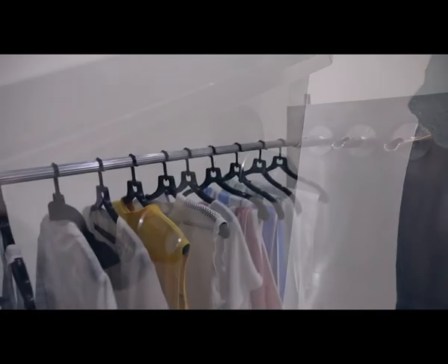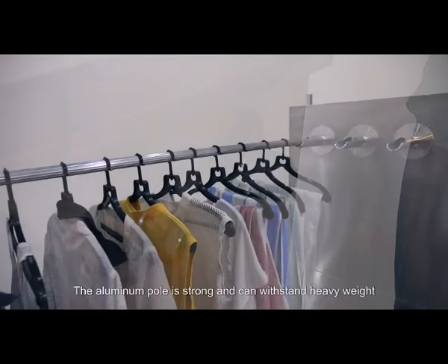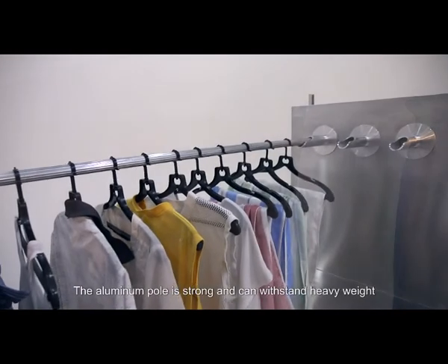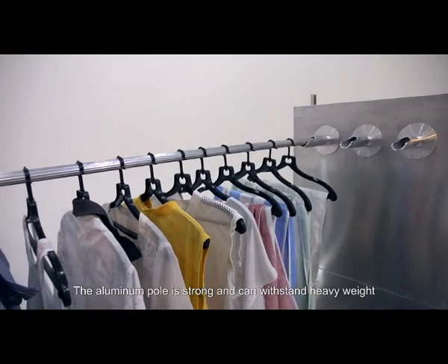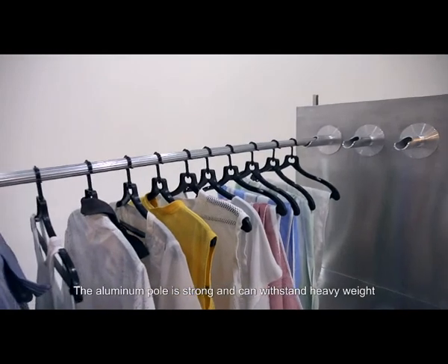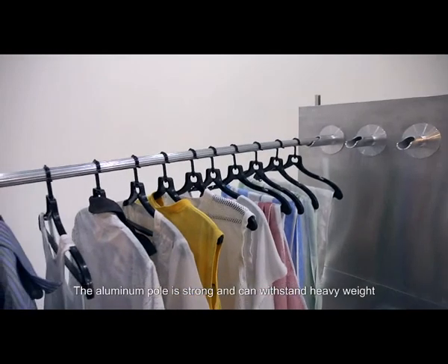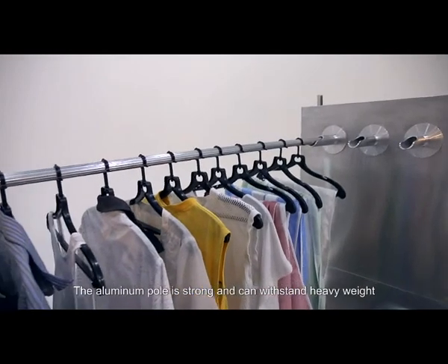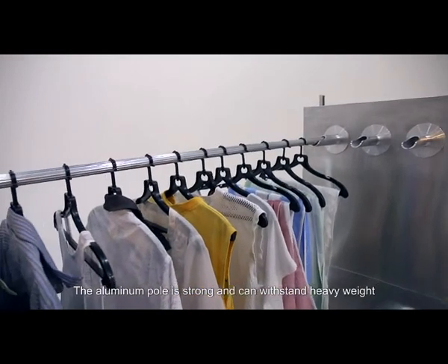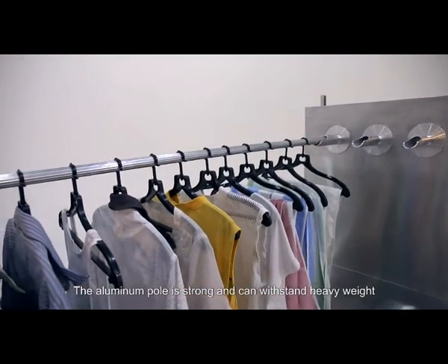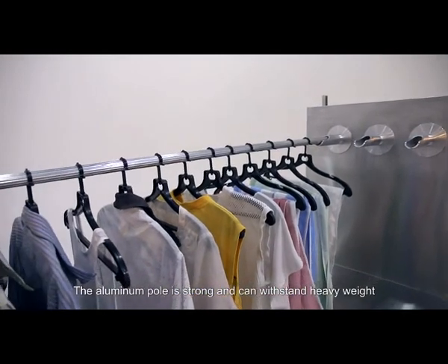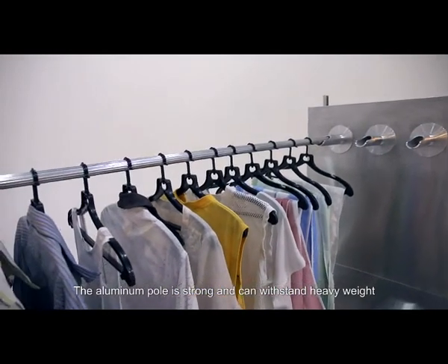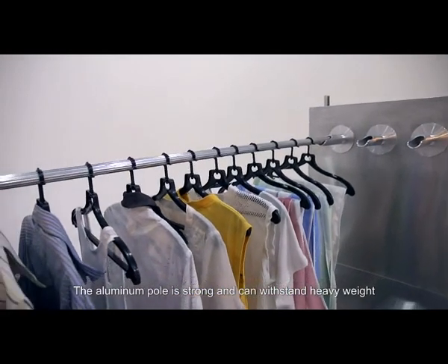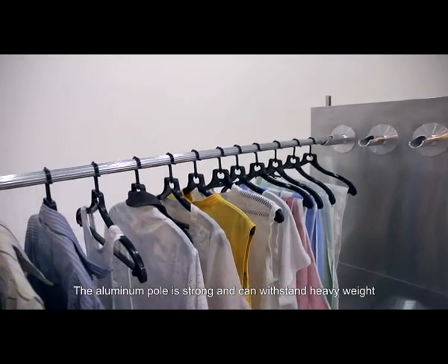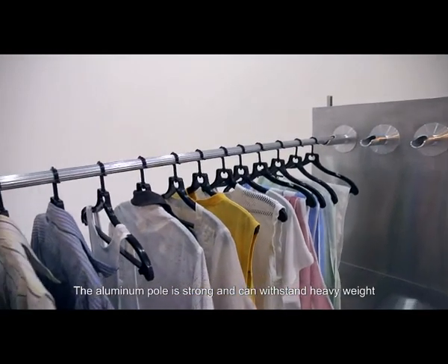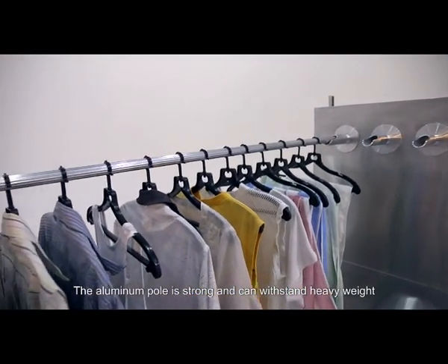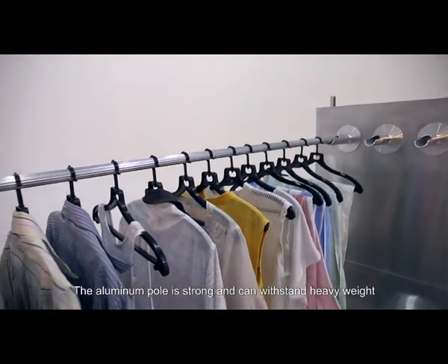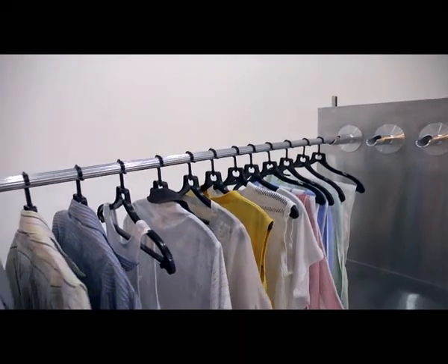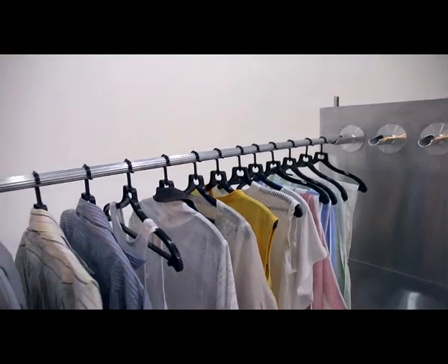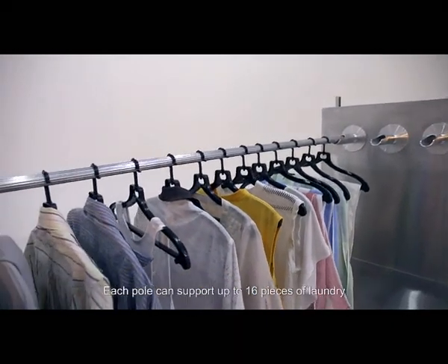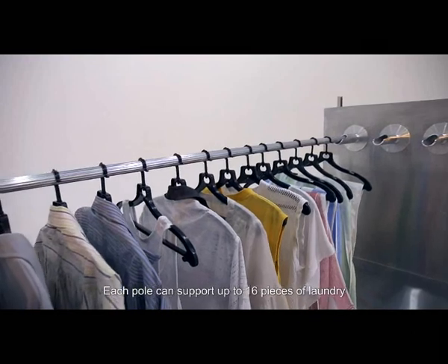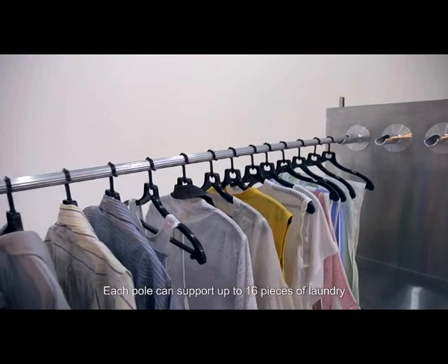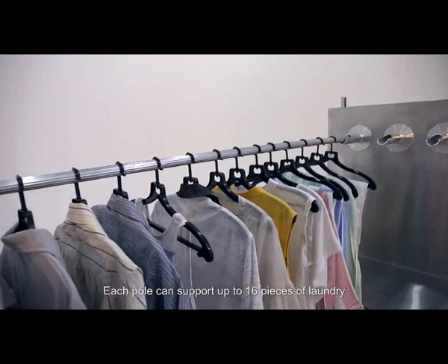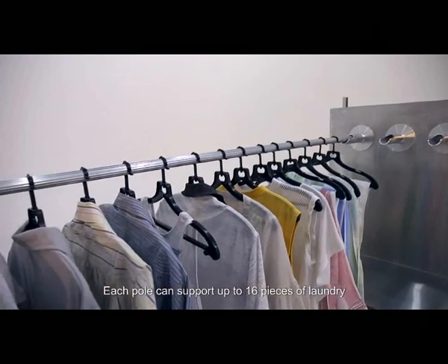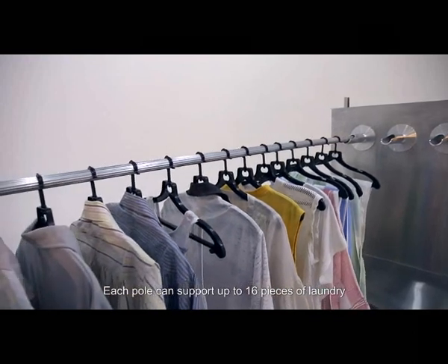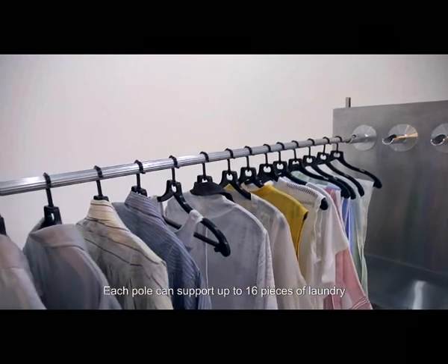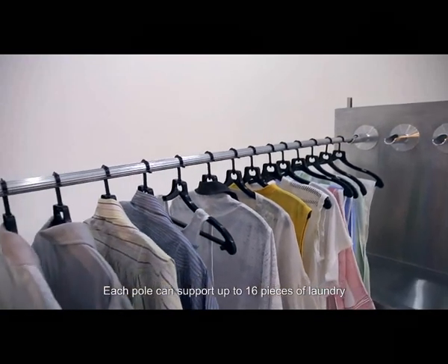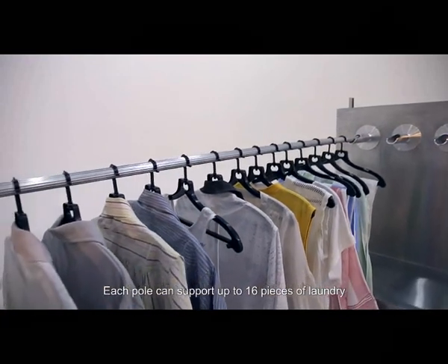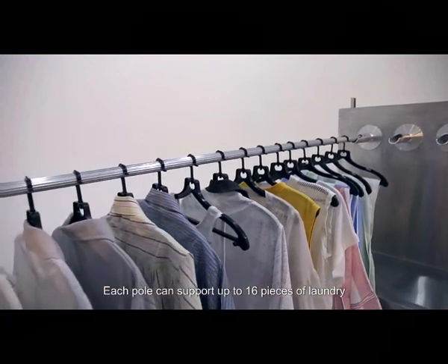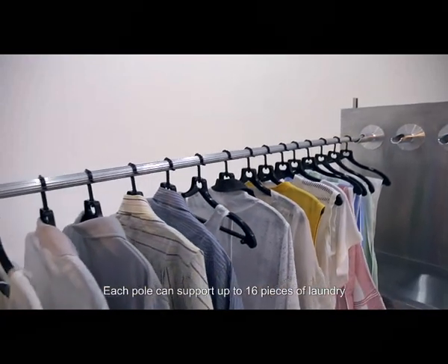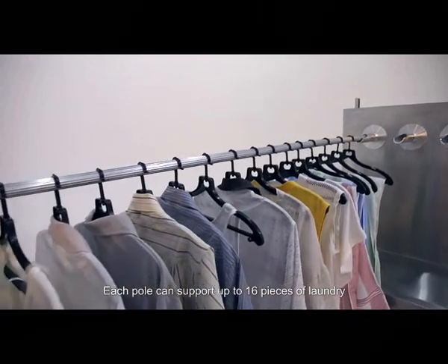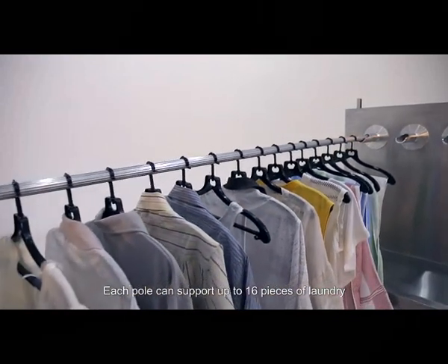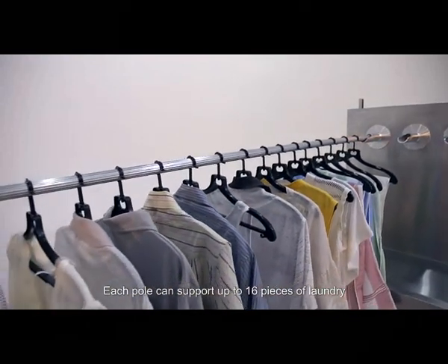The aluminum pole is strong and can withstand heavy weight. Each pole can support up to 16 pieces of laundry.